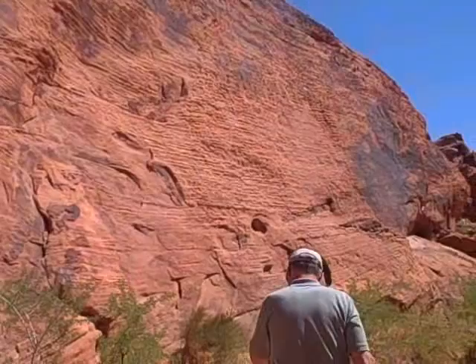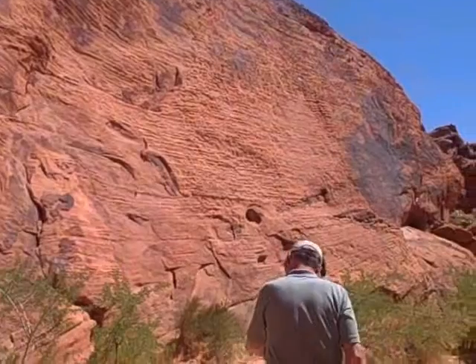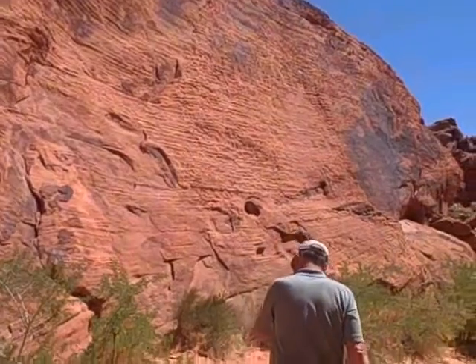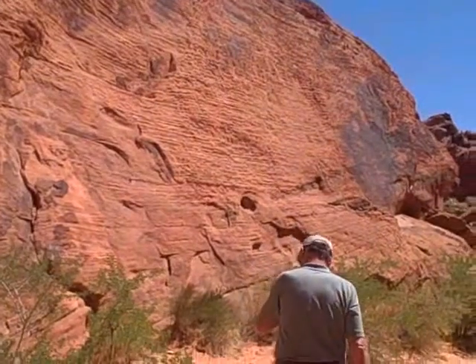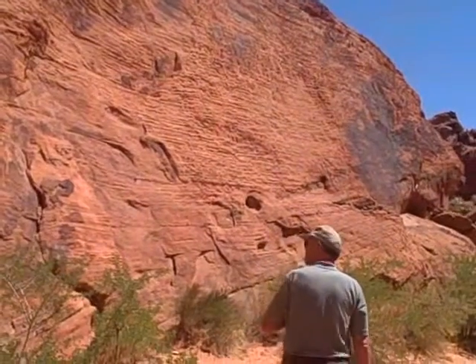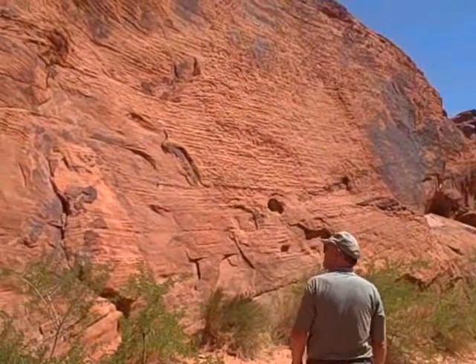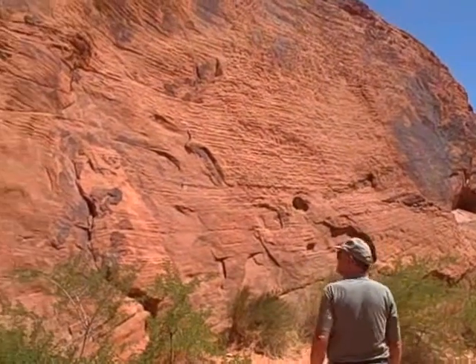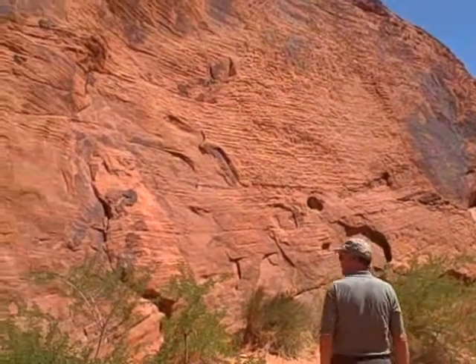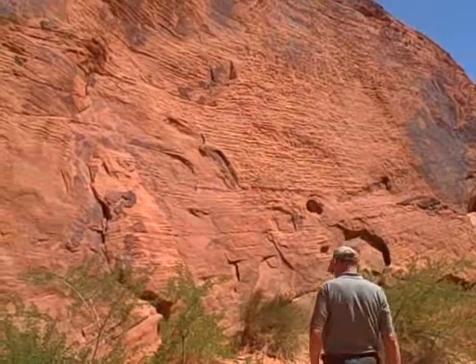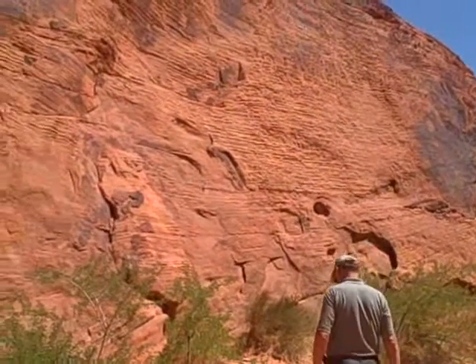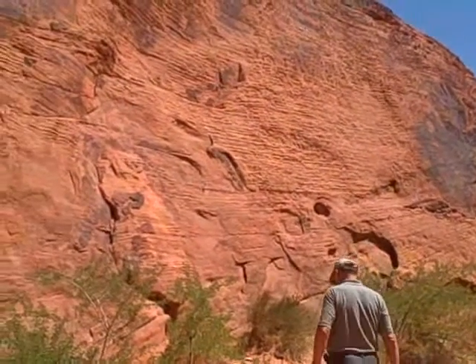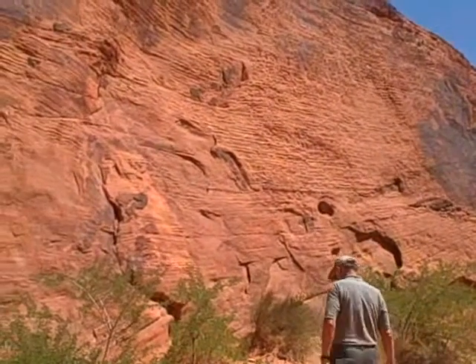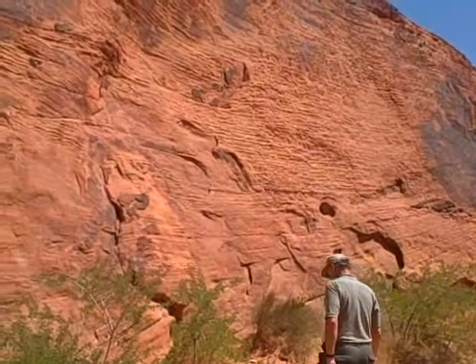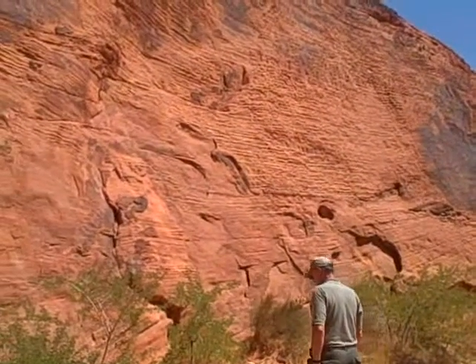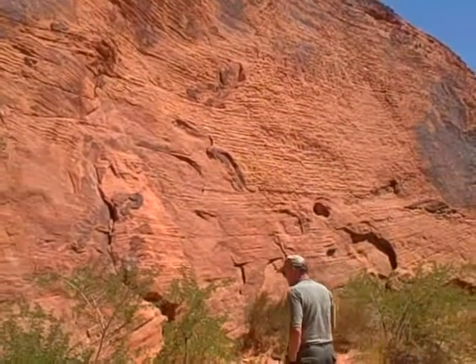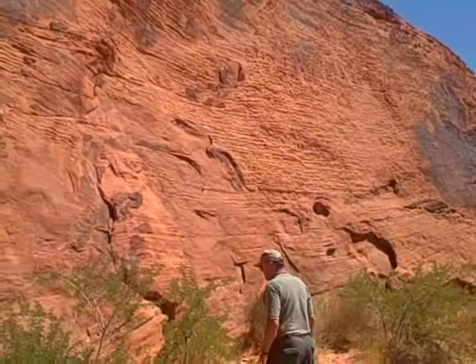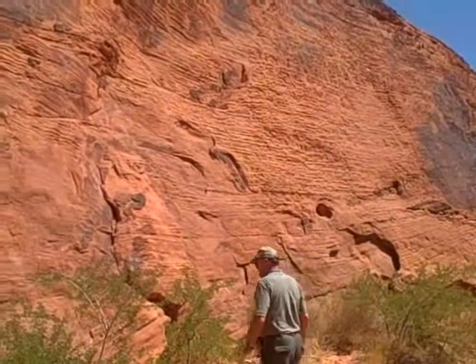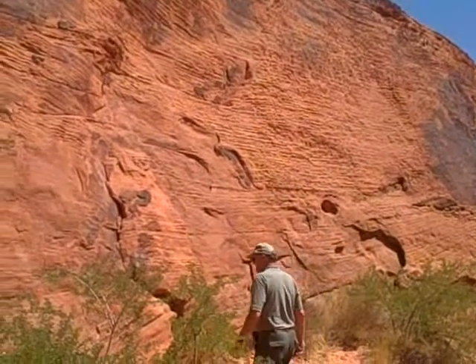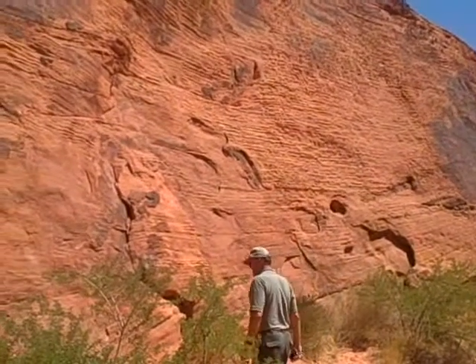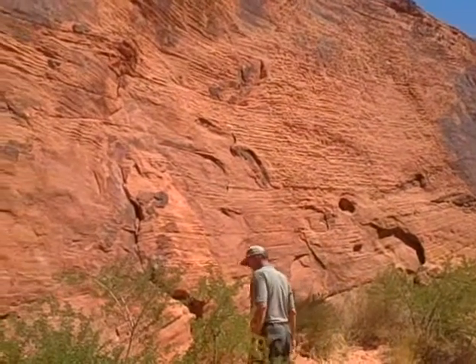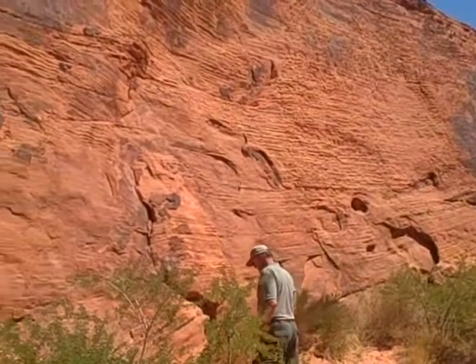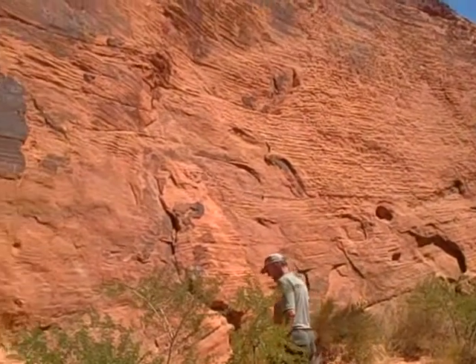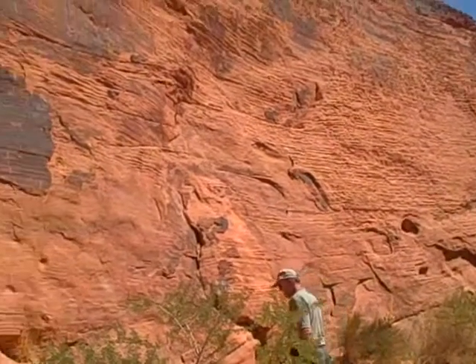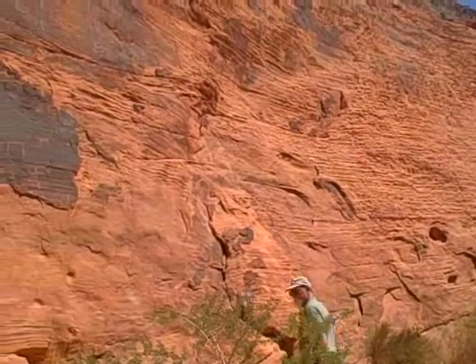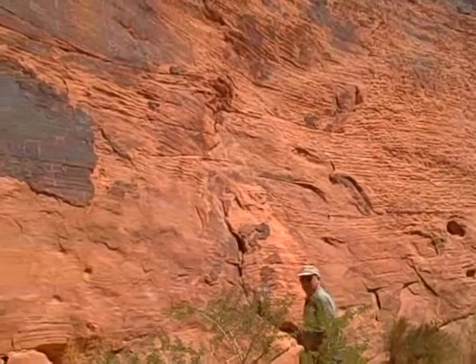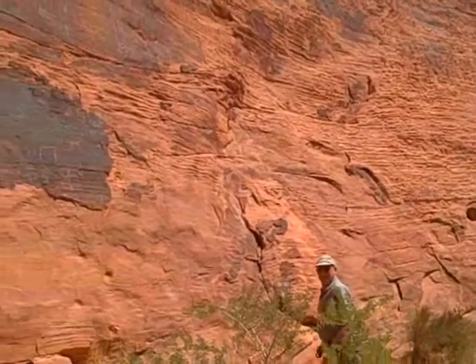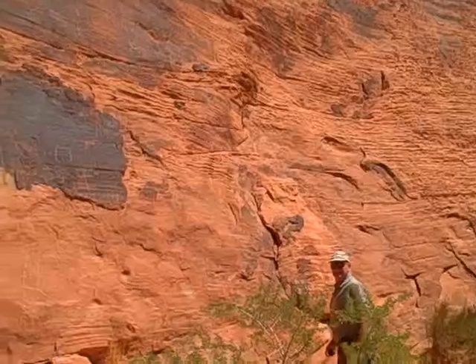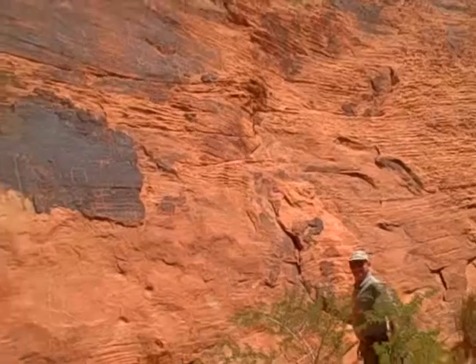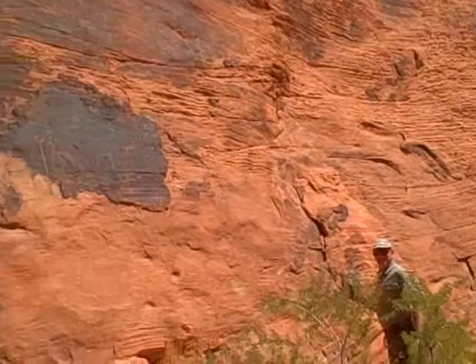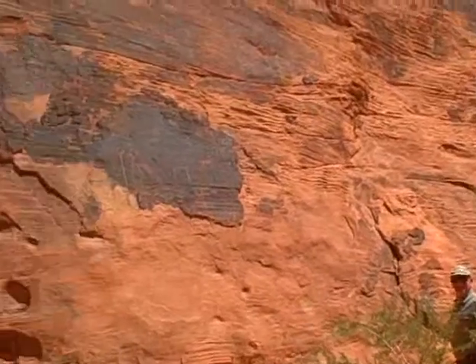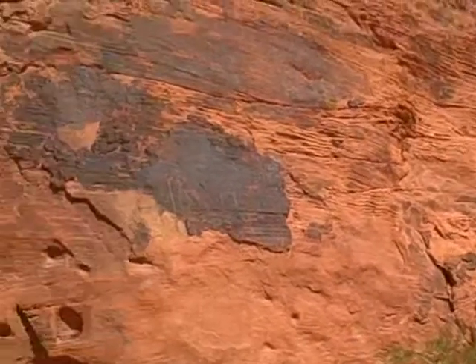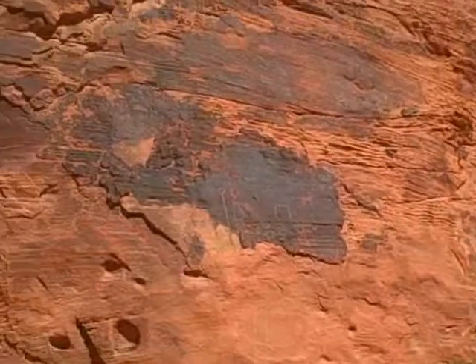Hi. How much farther till the water? Well, there's no water there, but there is the hole. You're almost there.